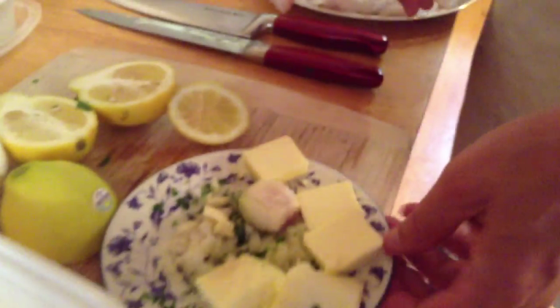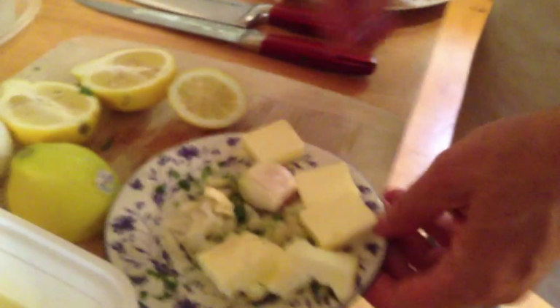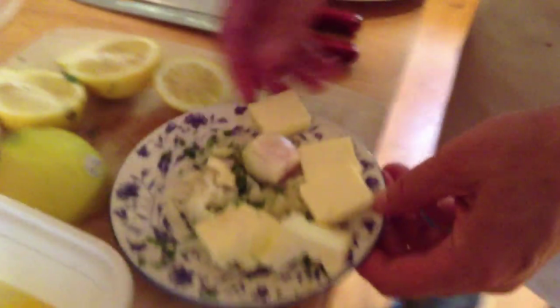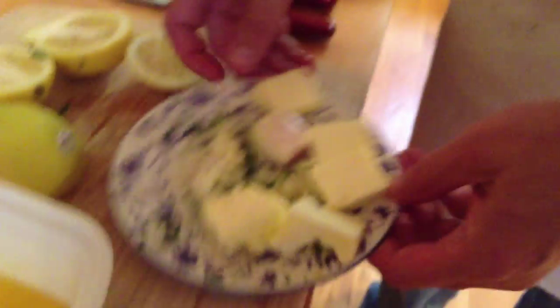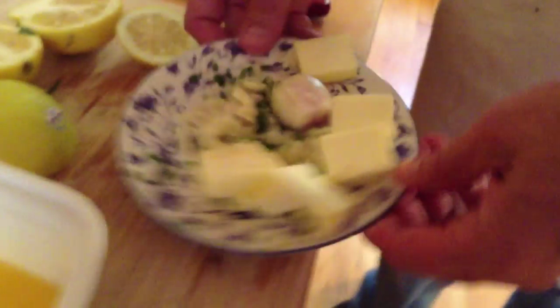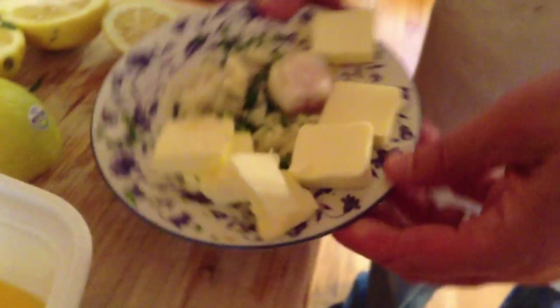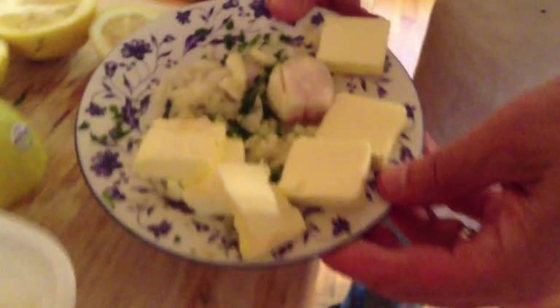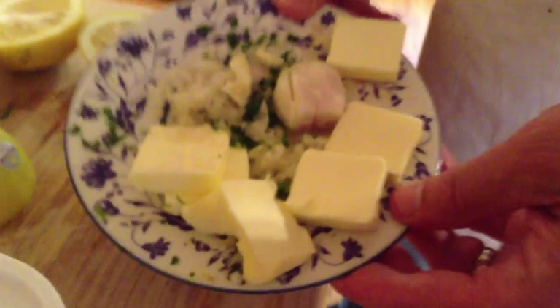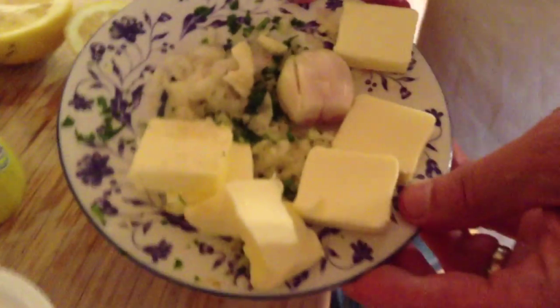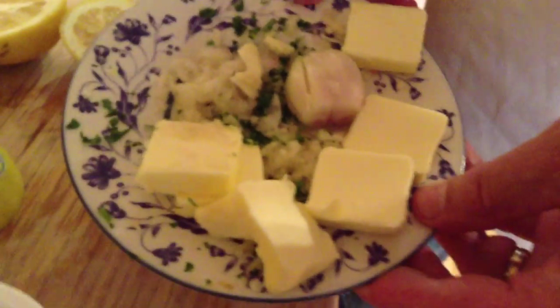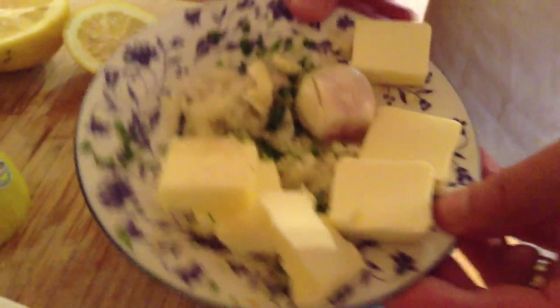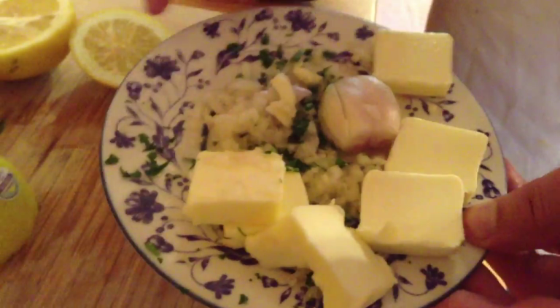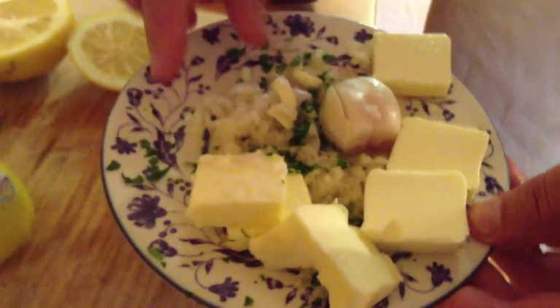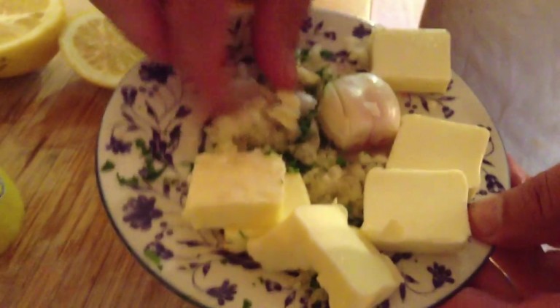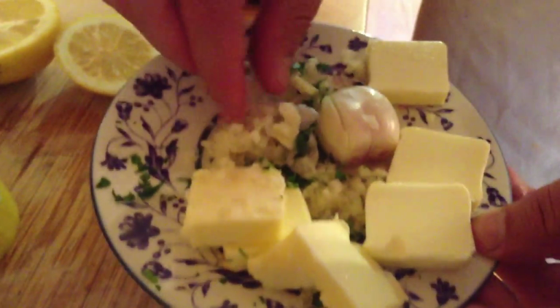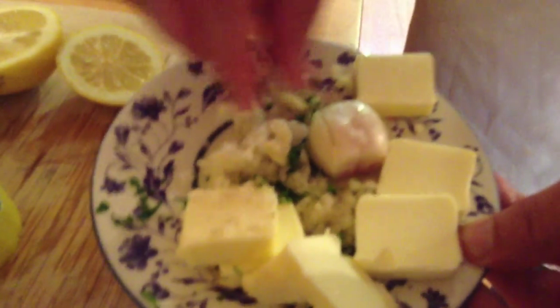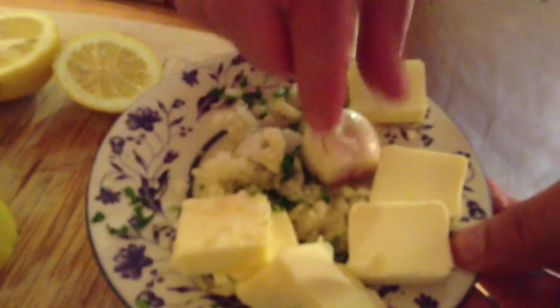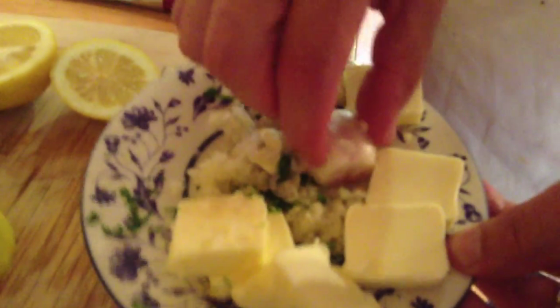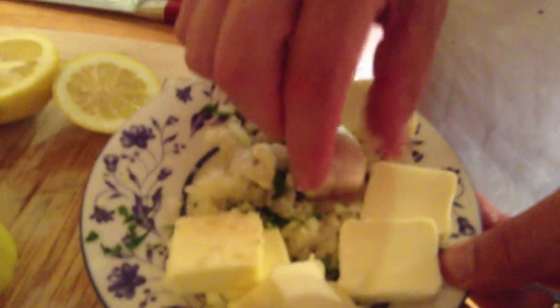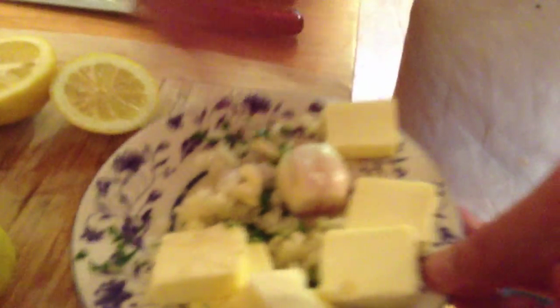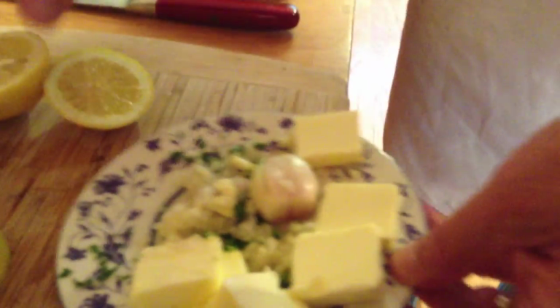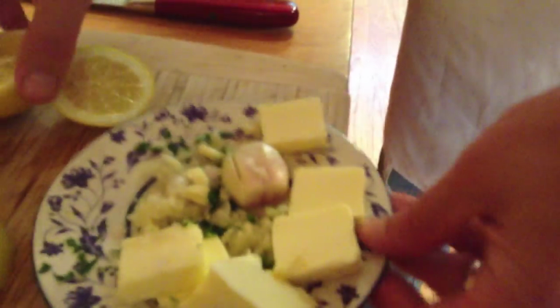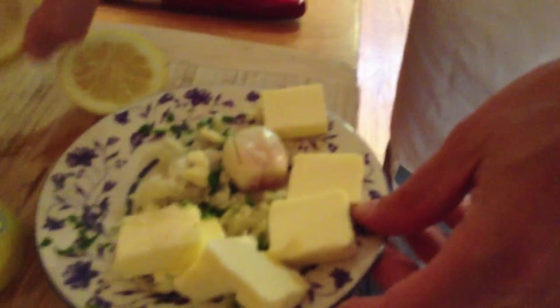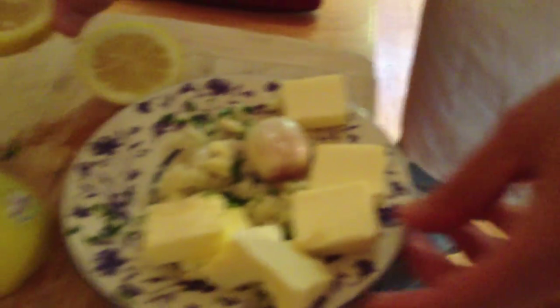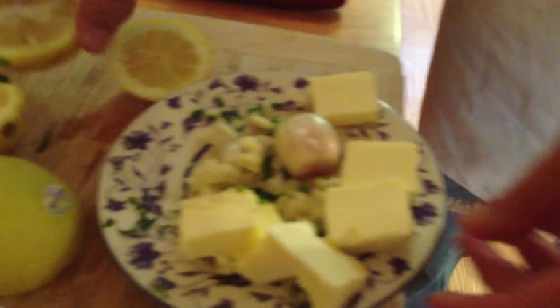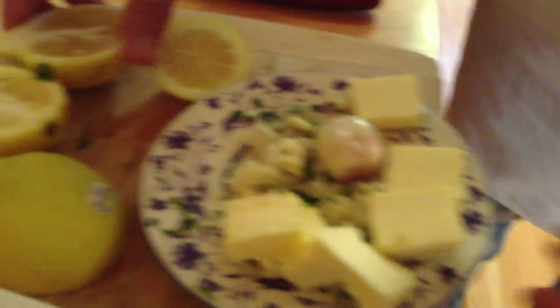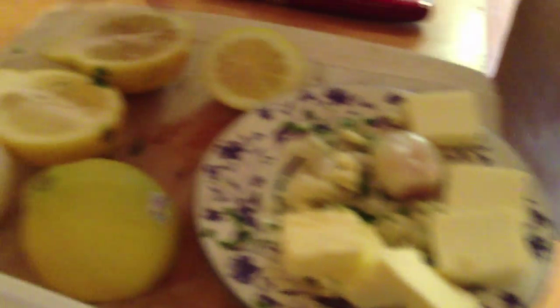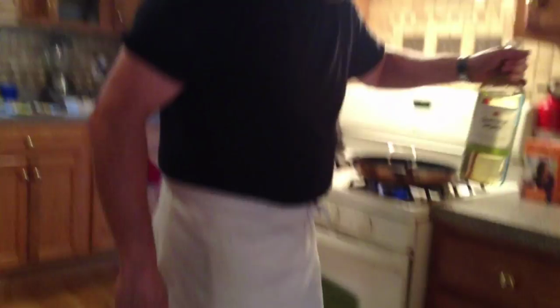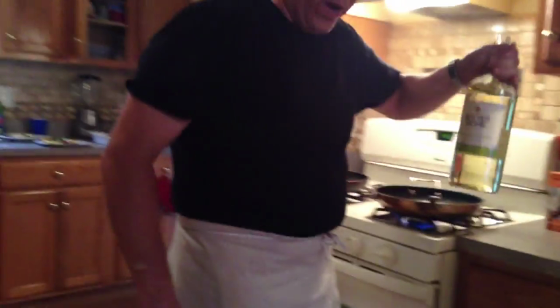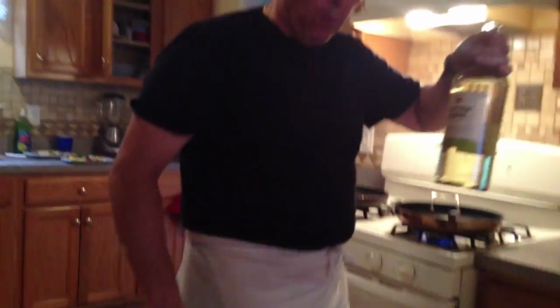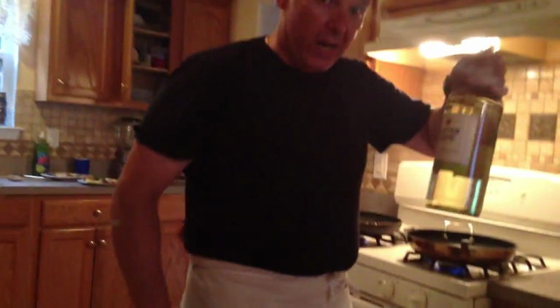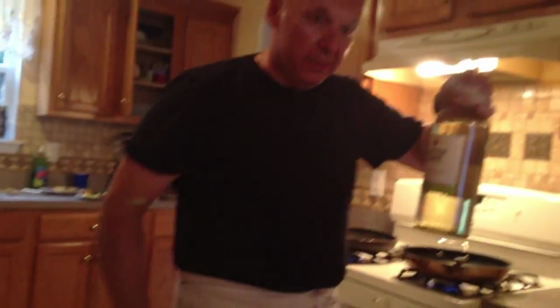I'm going to use some butter in the sauce, some shallots, fresh lemon, and white wine.